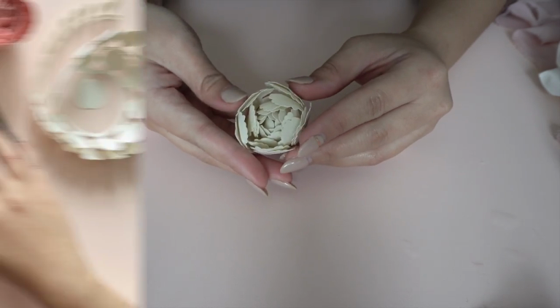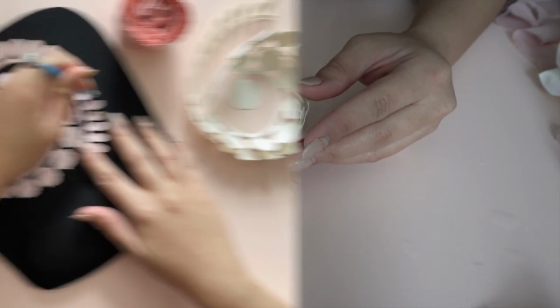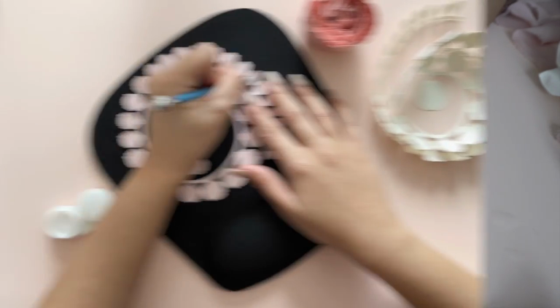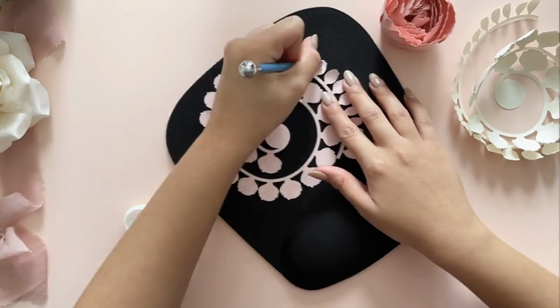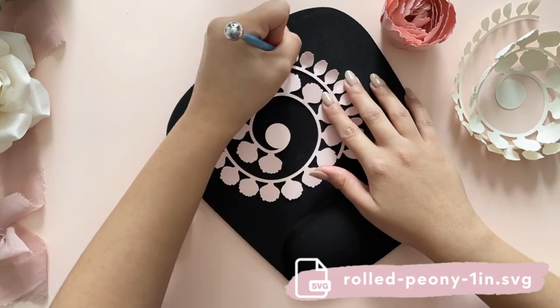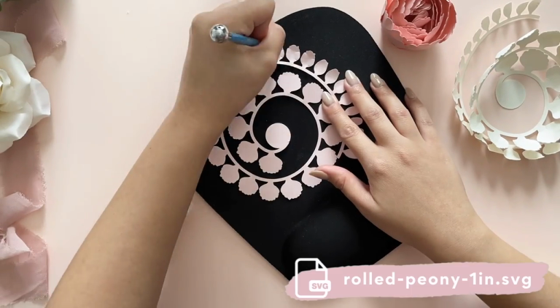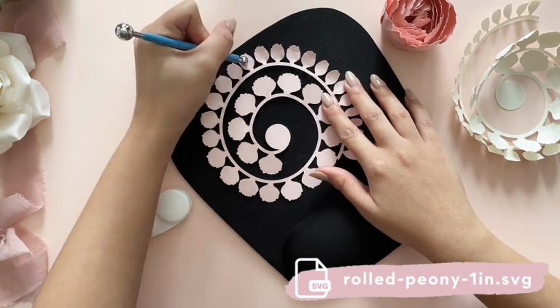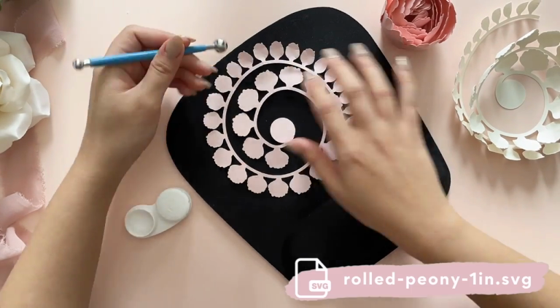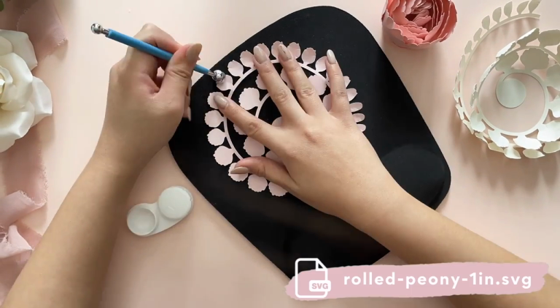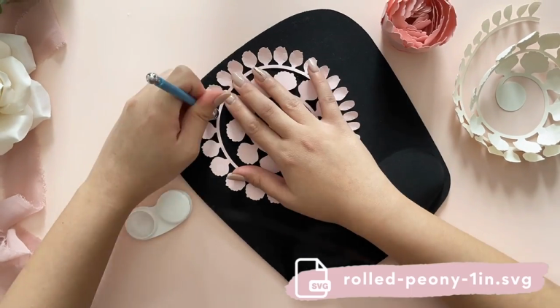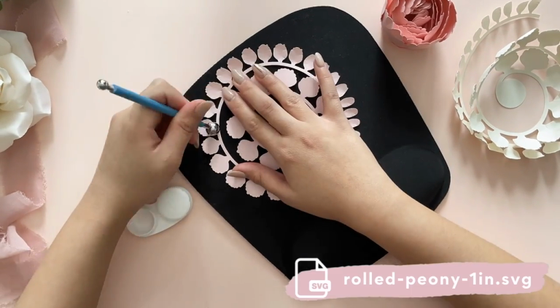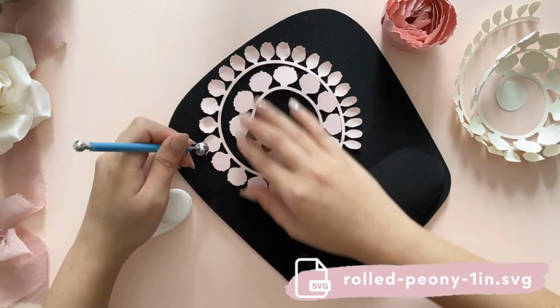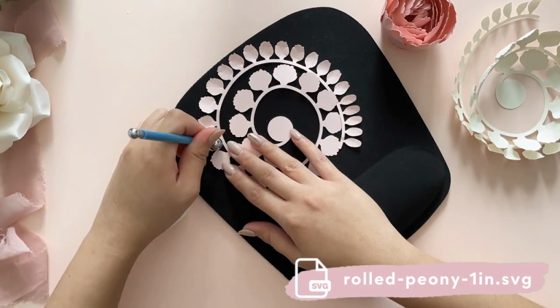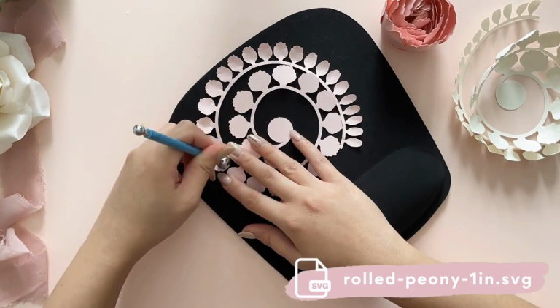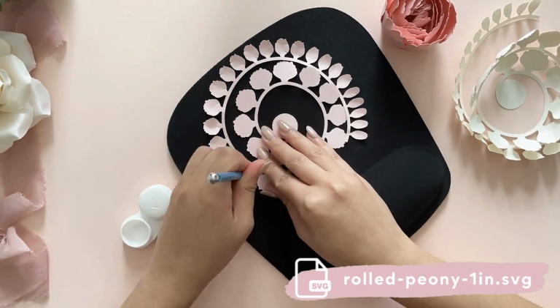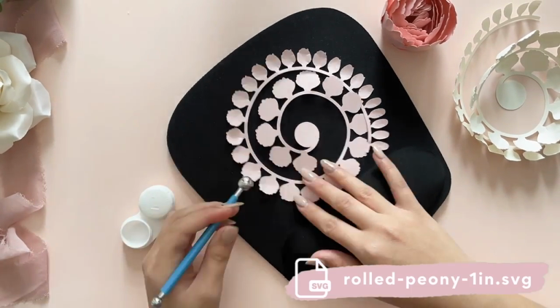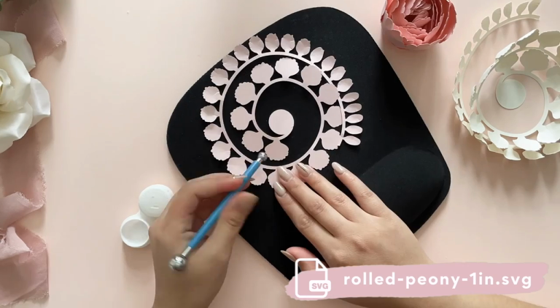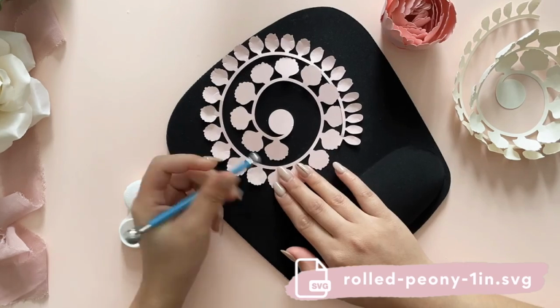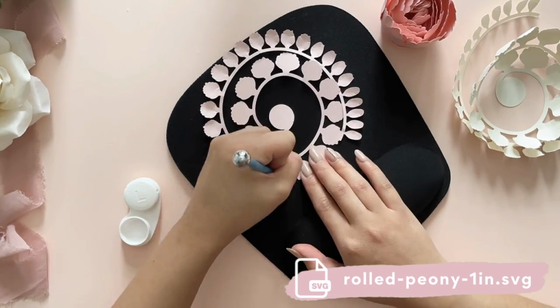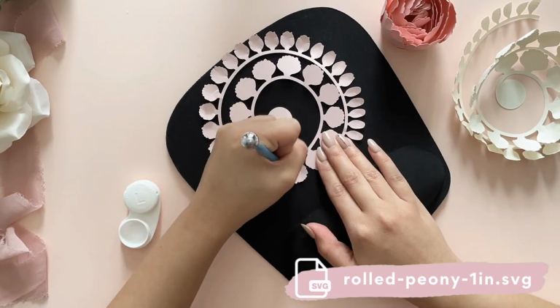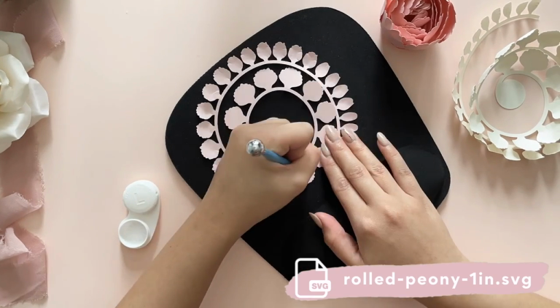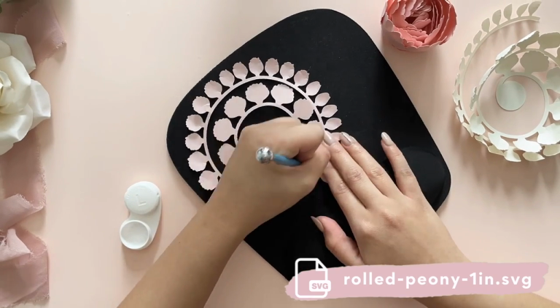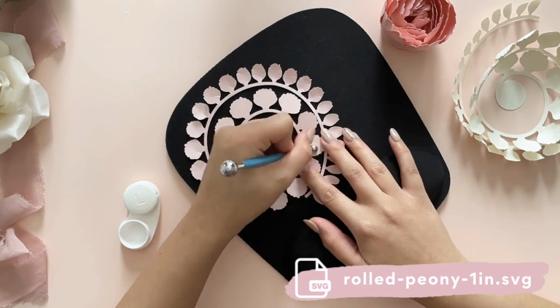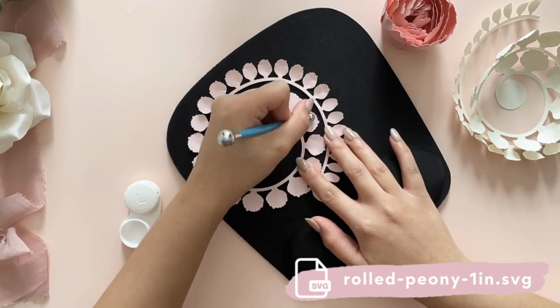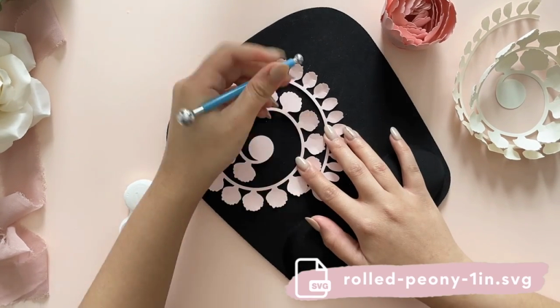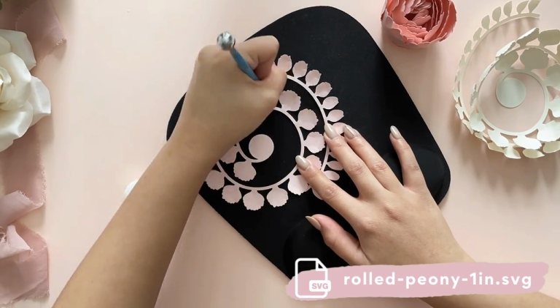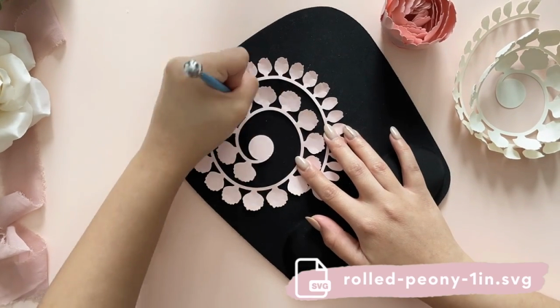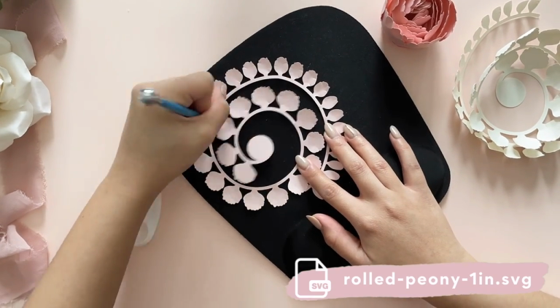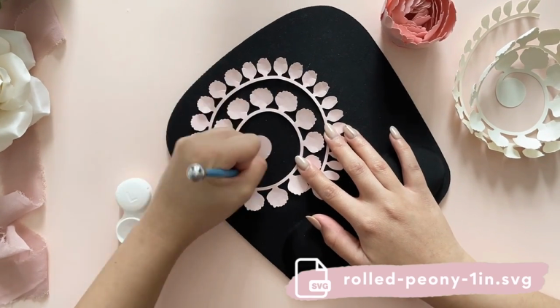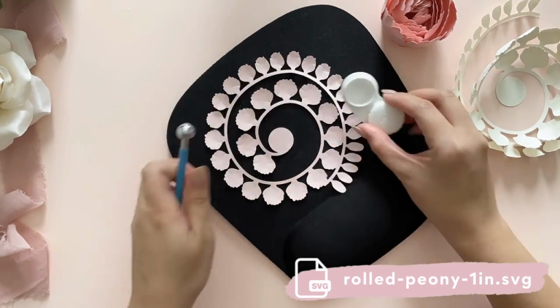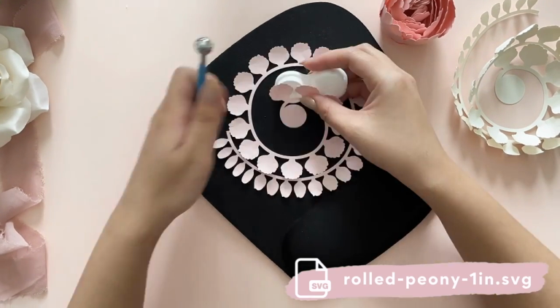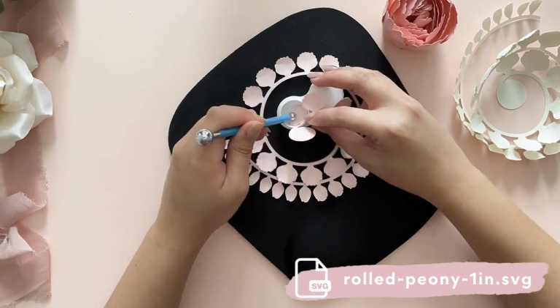Lastly for the smallest flower I am repeating the whole process of curling, rolling, and gluing it all together.